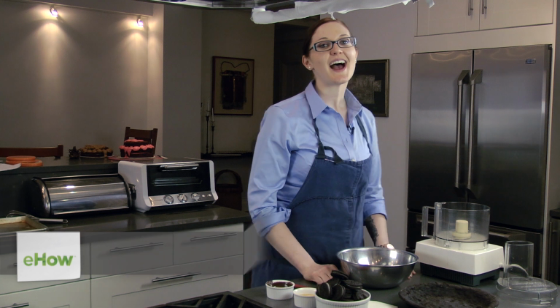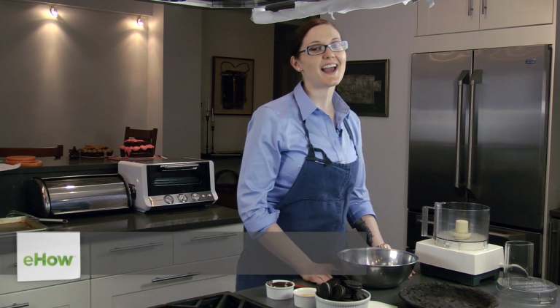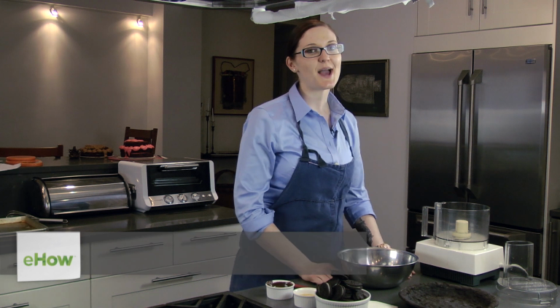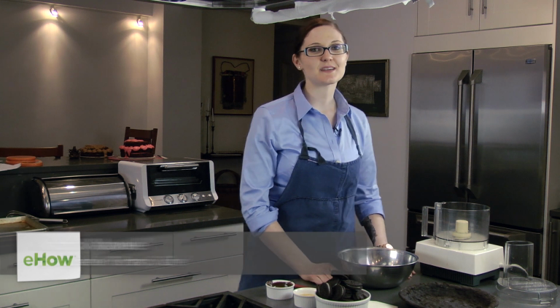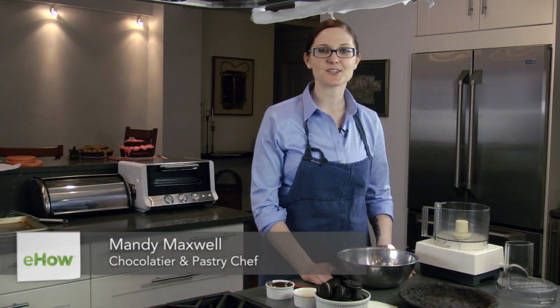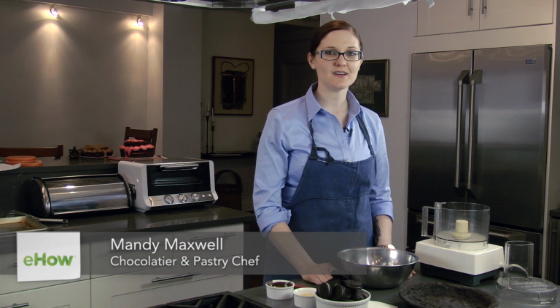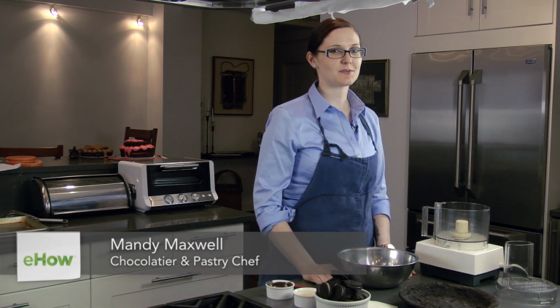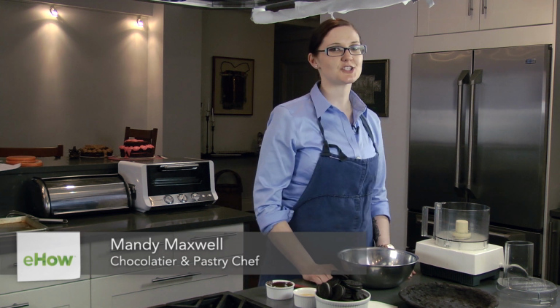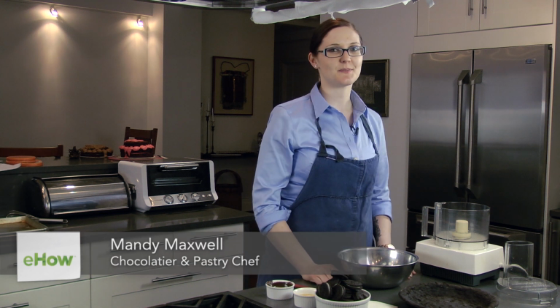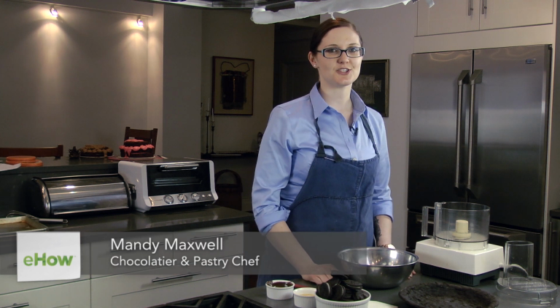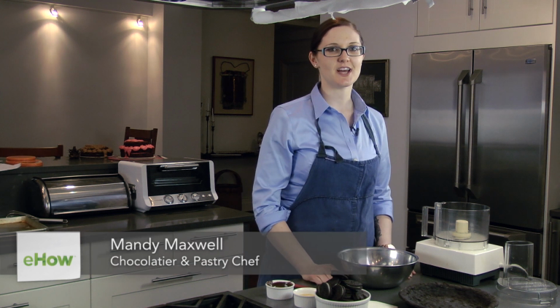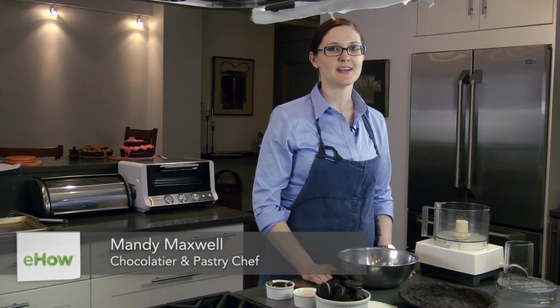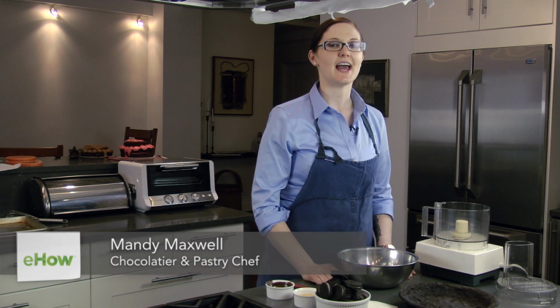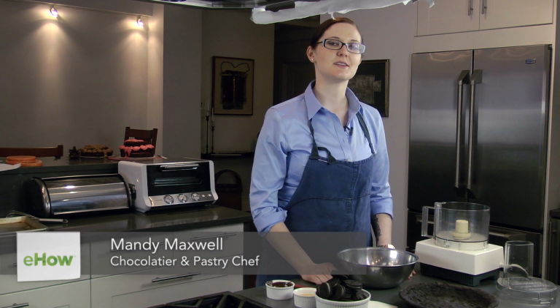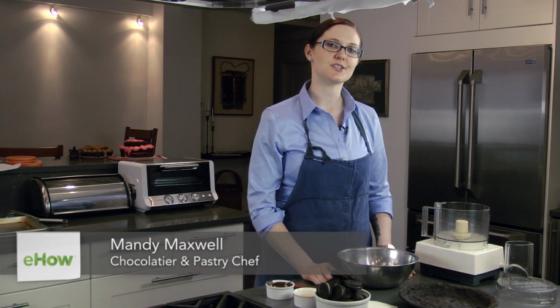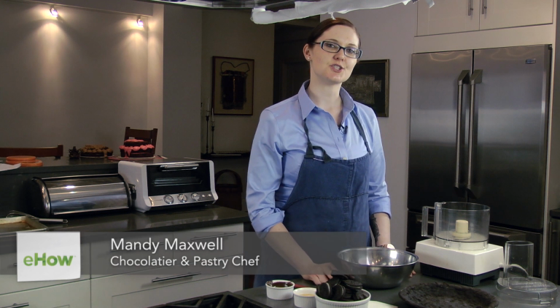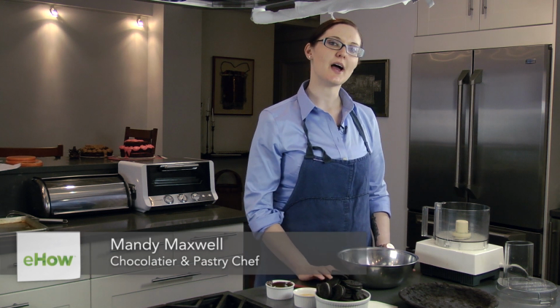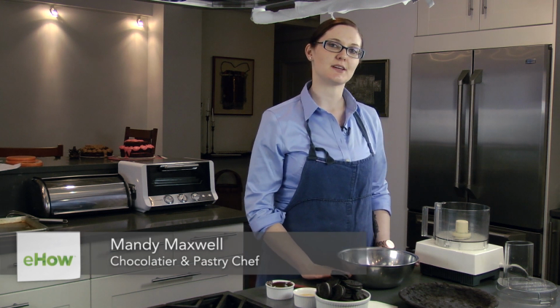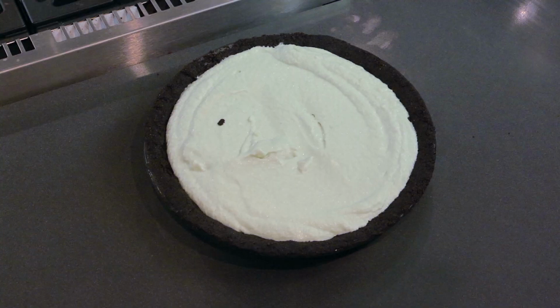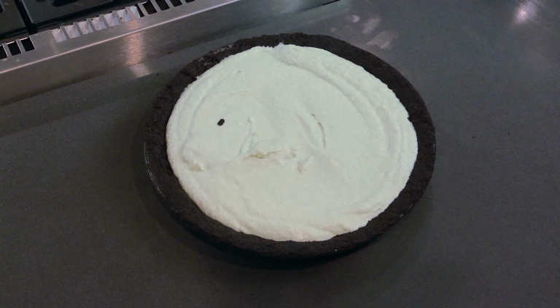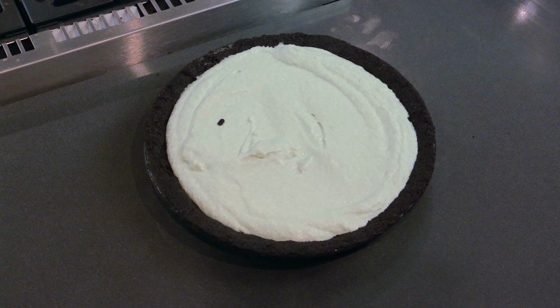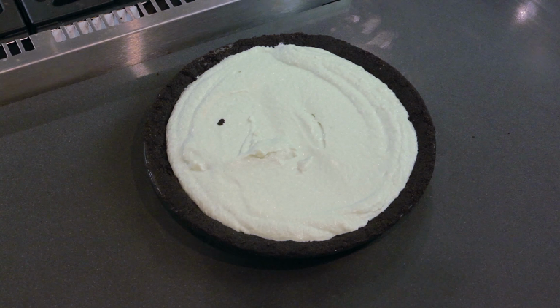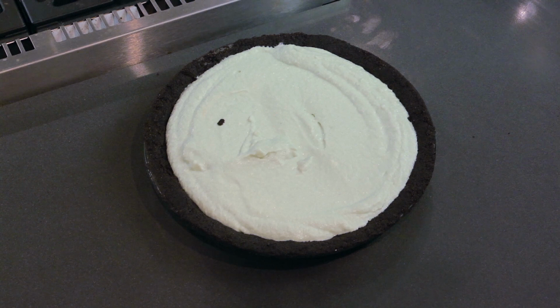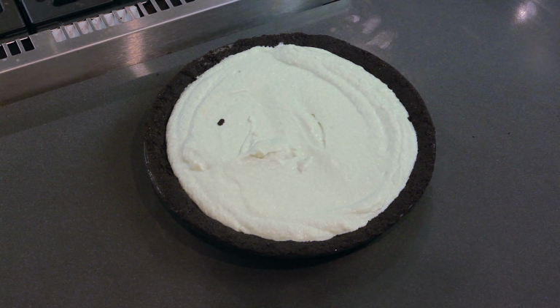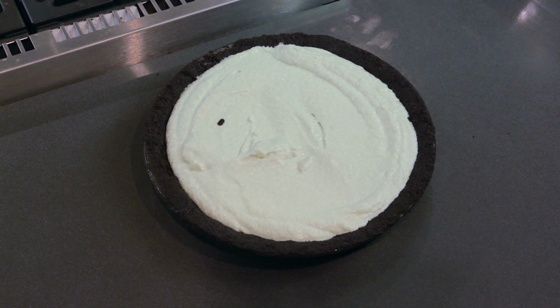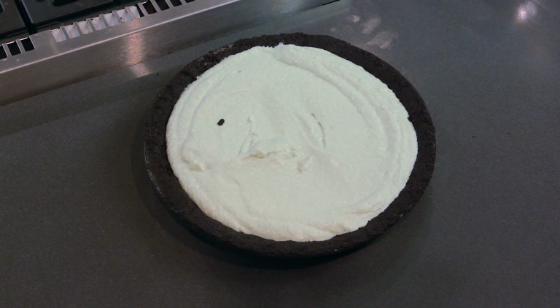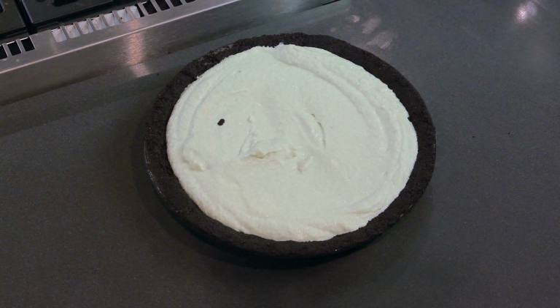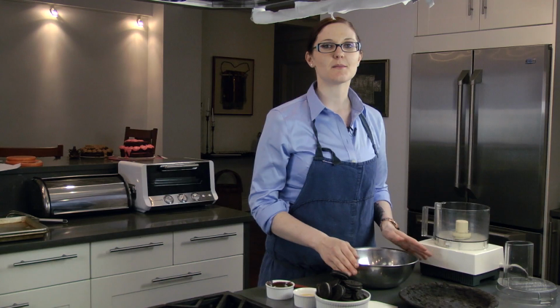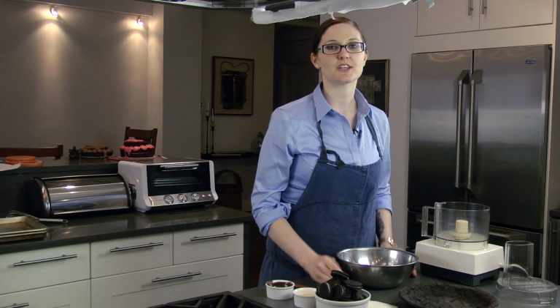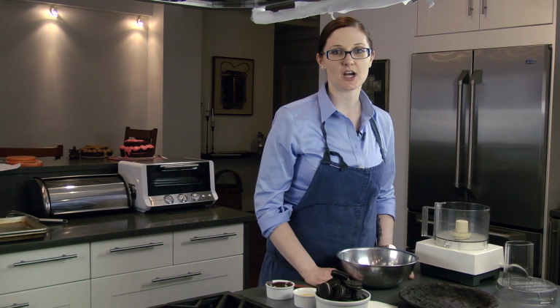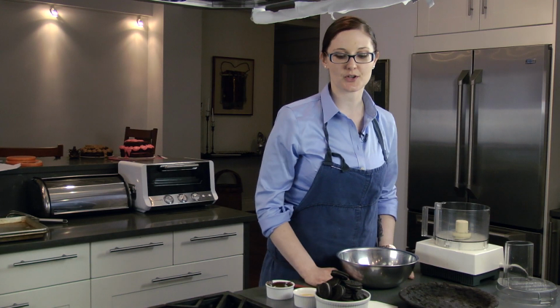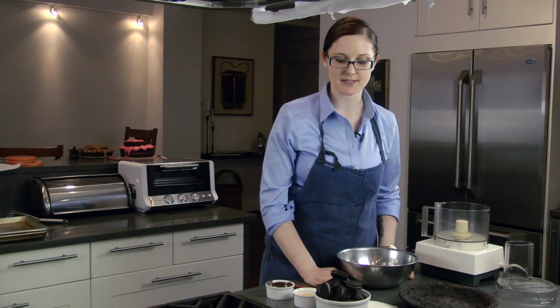Hi, I'm Andy Maxwell, a professional pastry chef, and I'm going to teach you how to make a grasshopper pie. To start, we're going to make a chocolate crust.